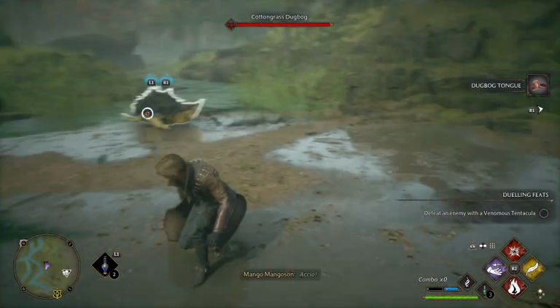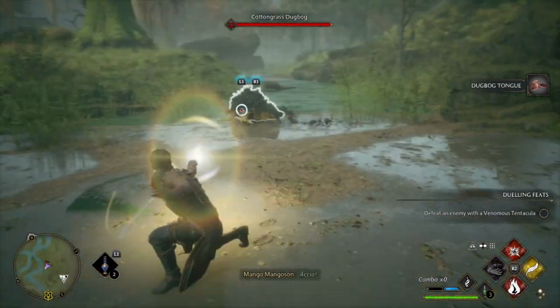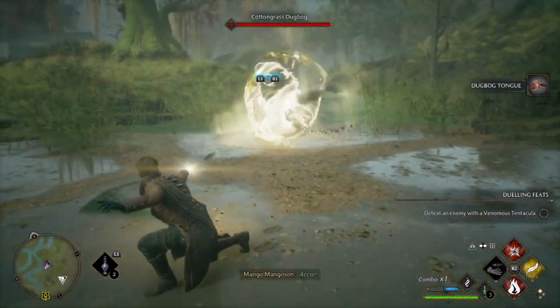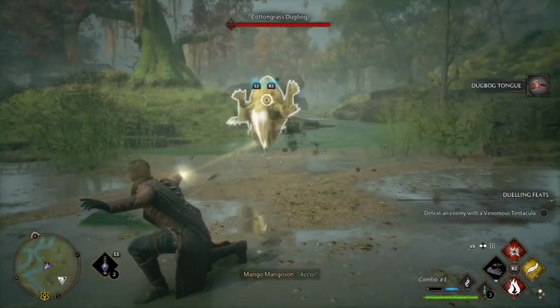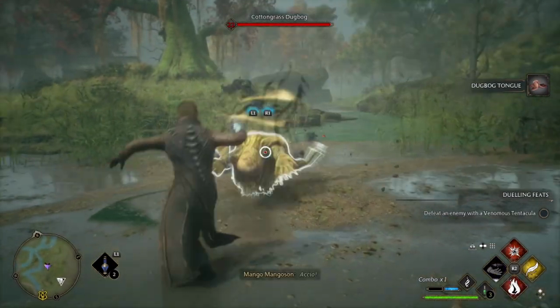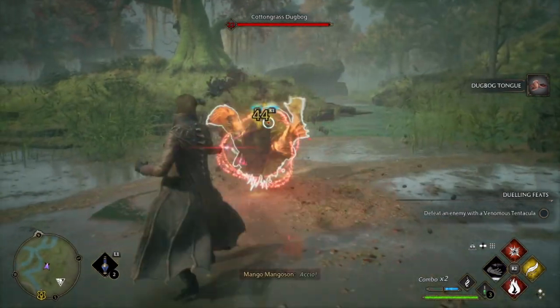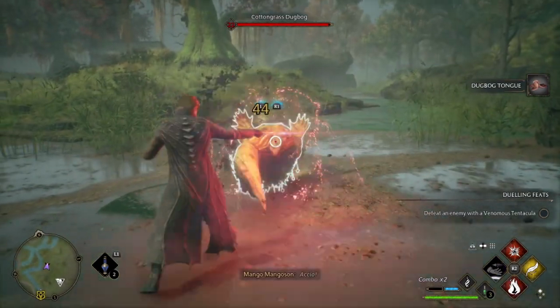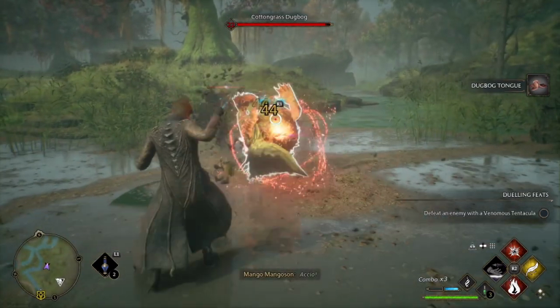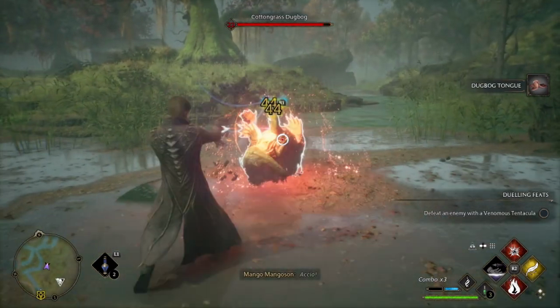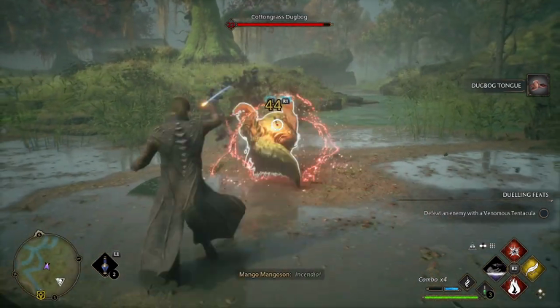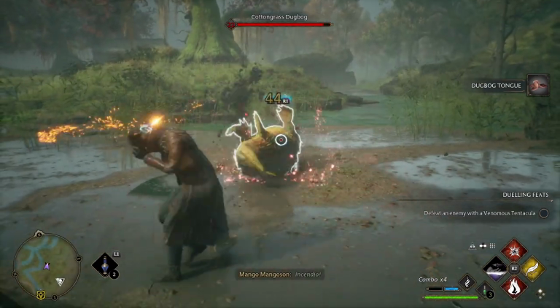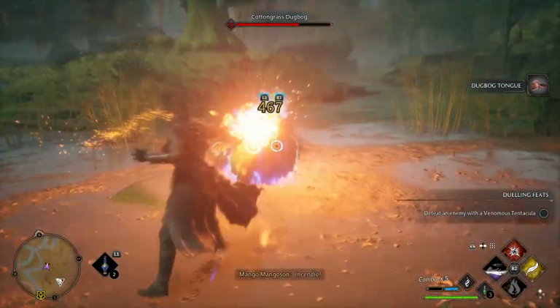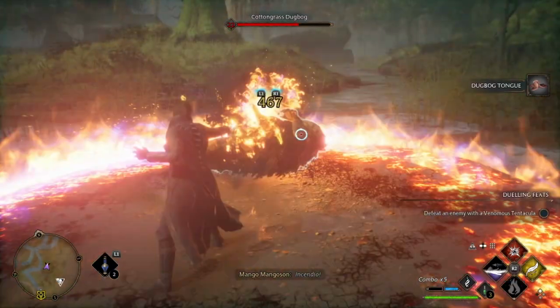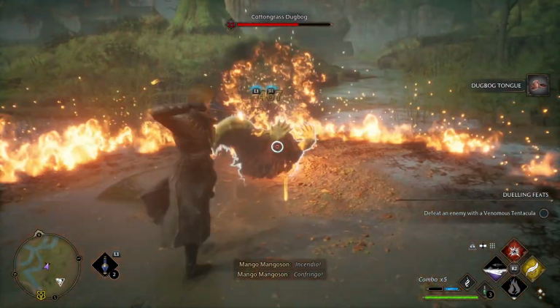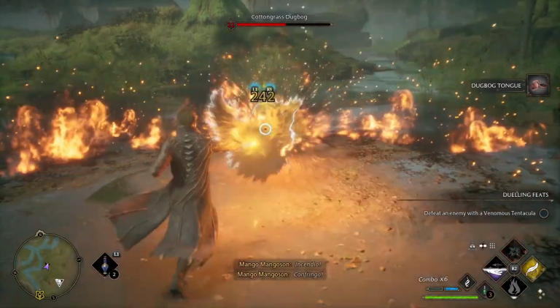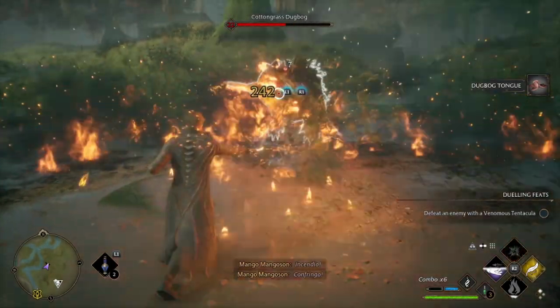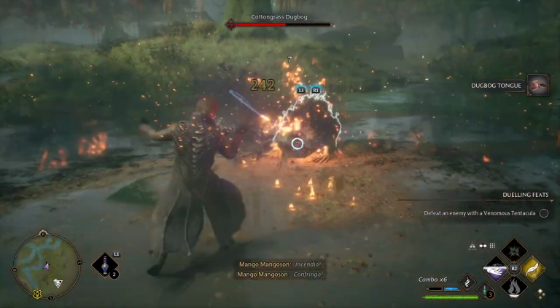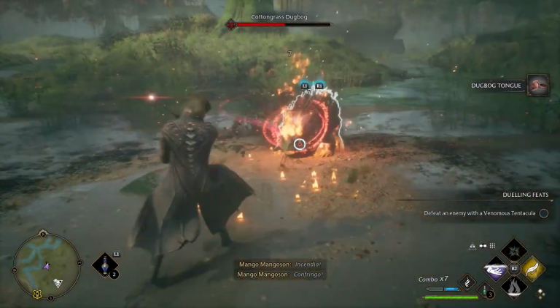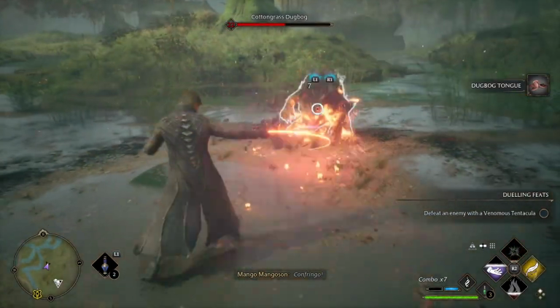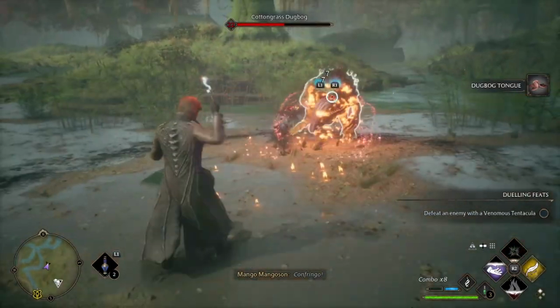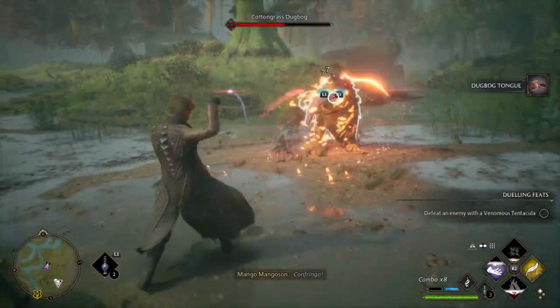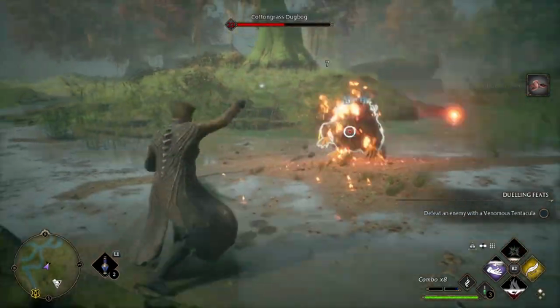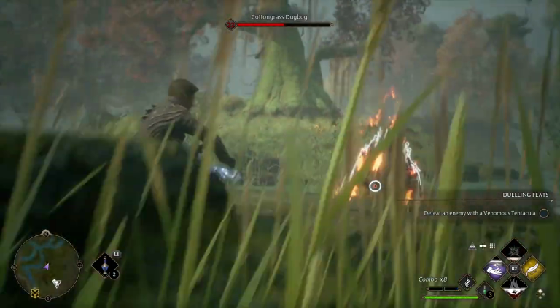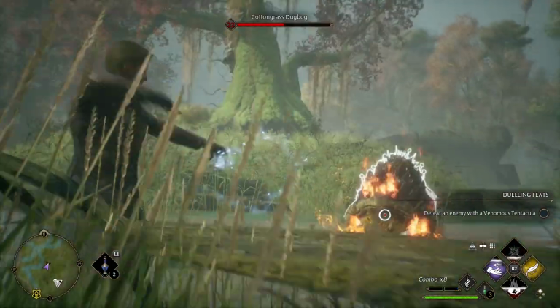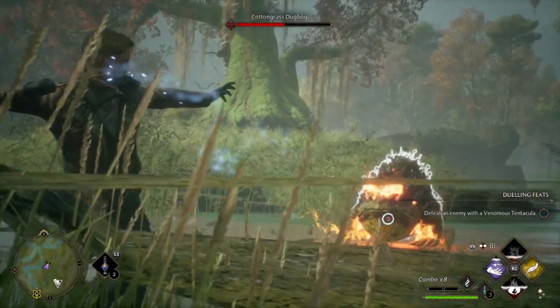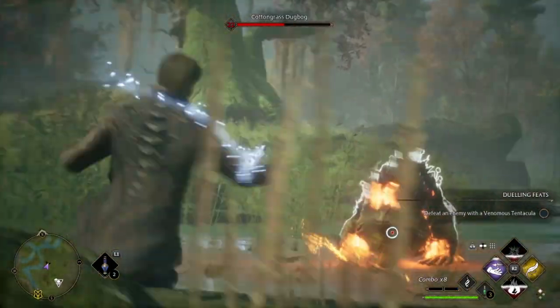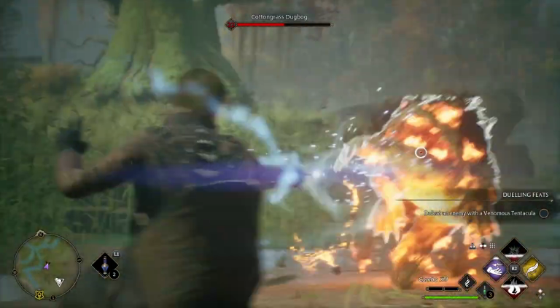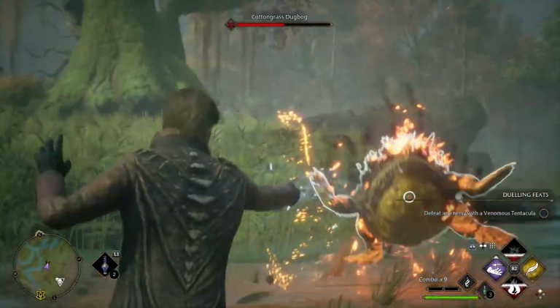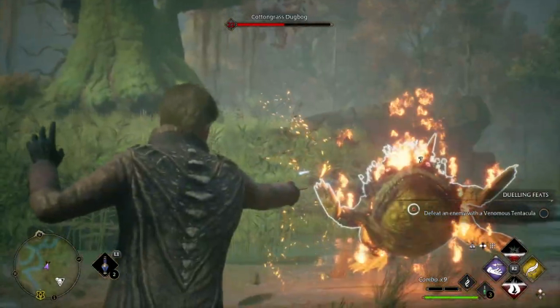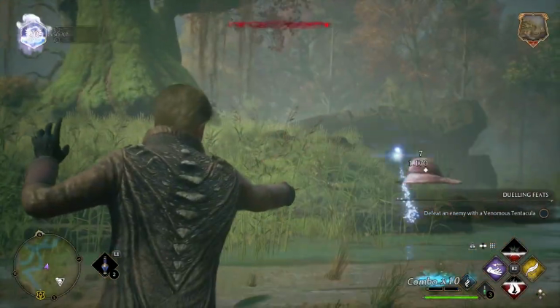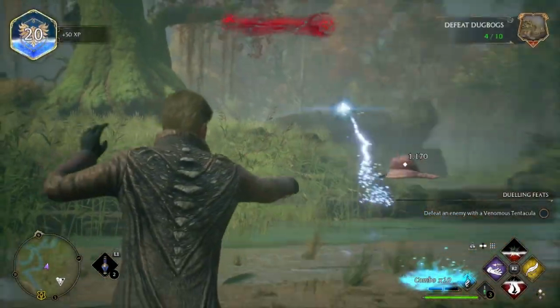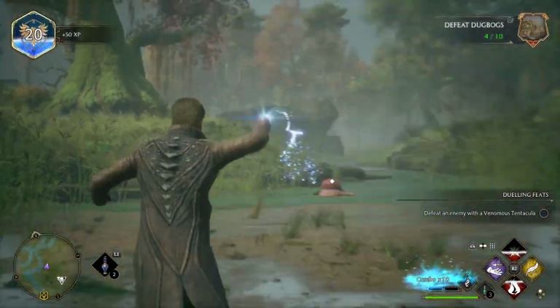Dodge, Accio, Incendio, Confringo, burn it to the ground, another quick Ancient Magic. Nice and smooth, nice and easy.